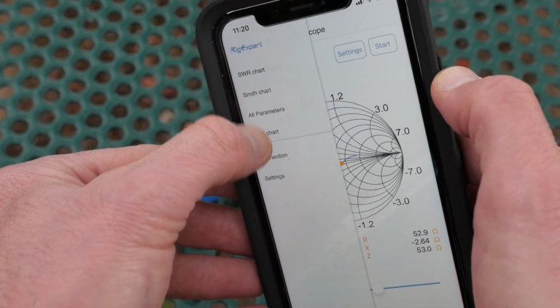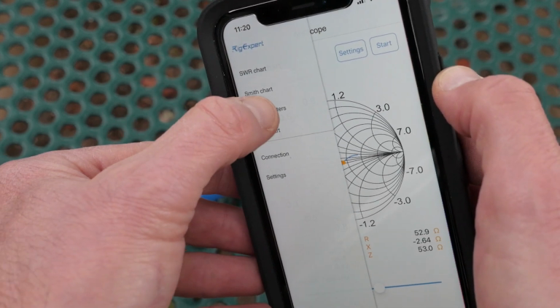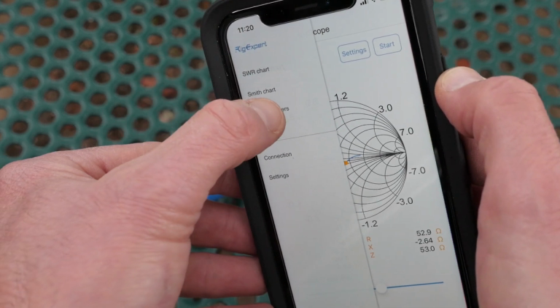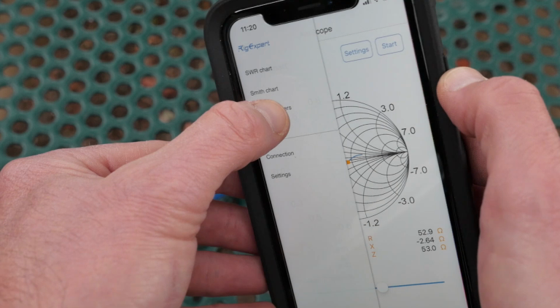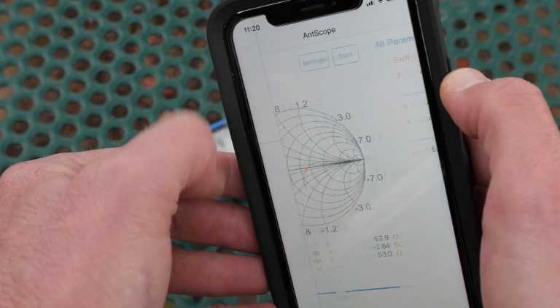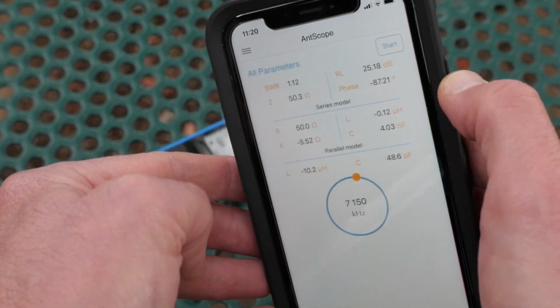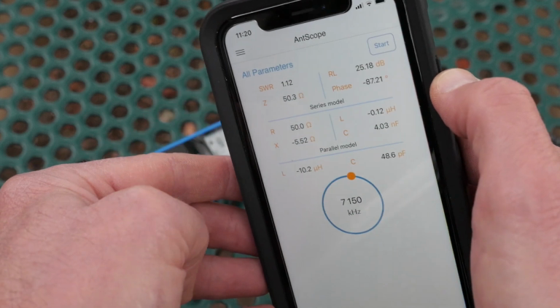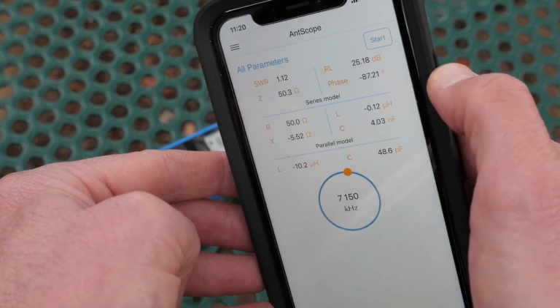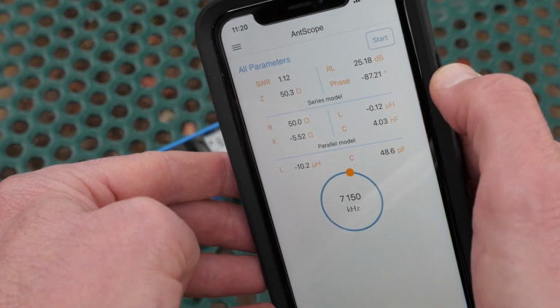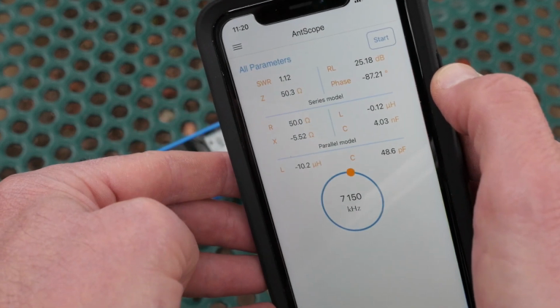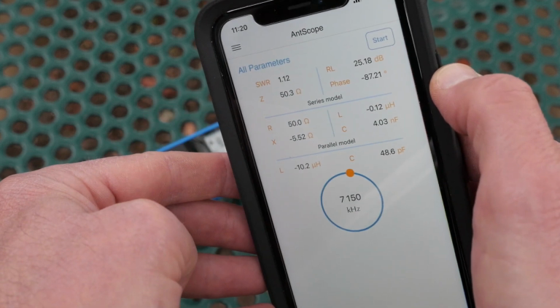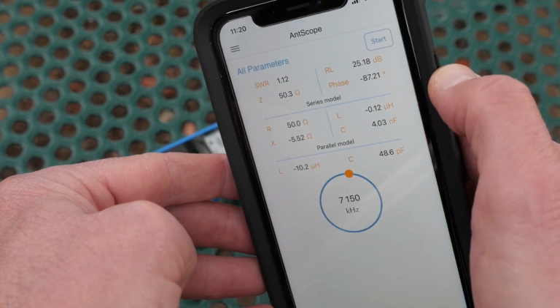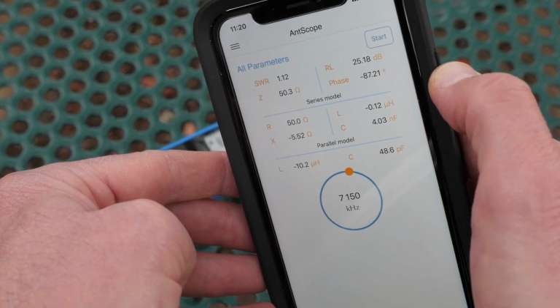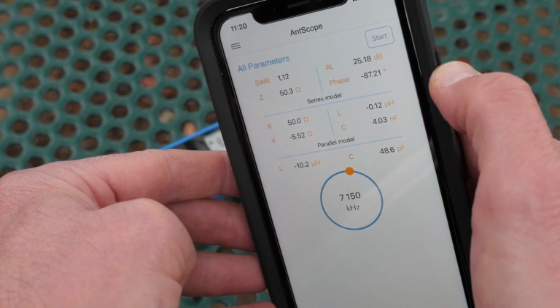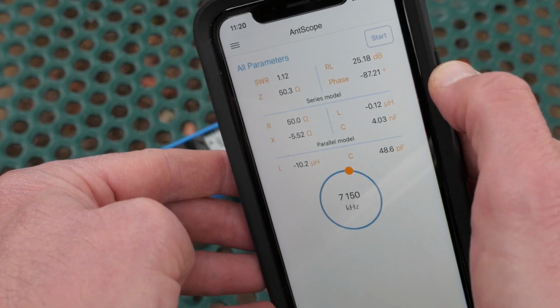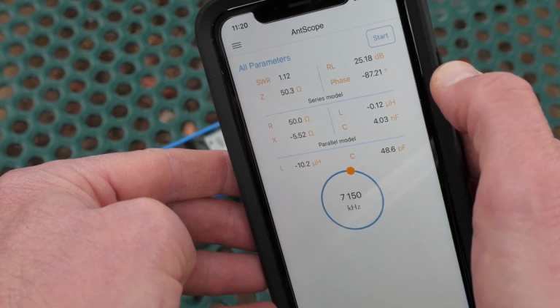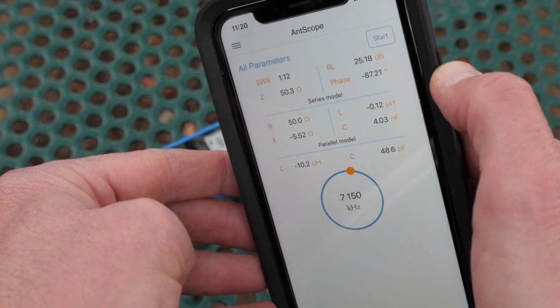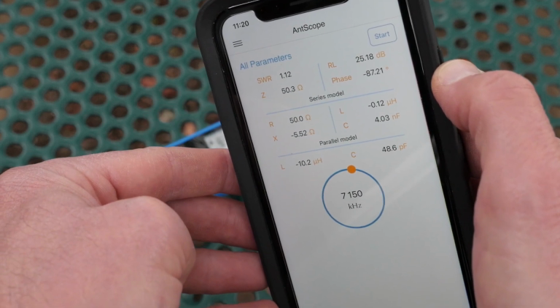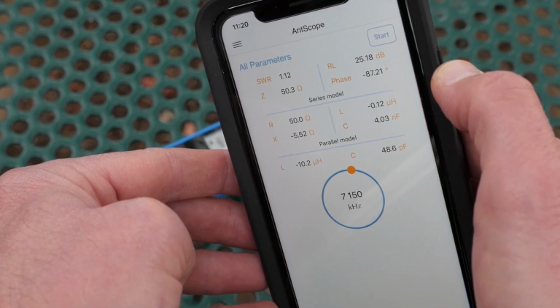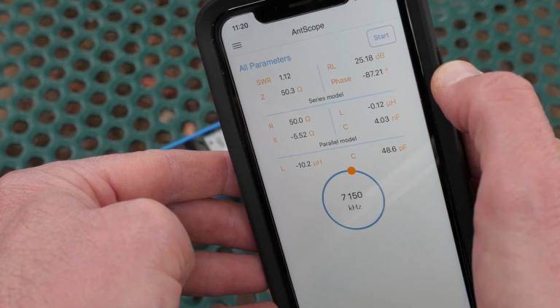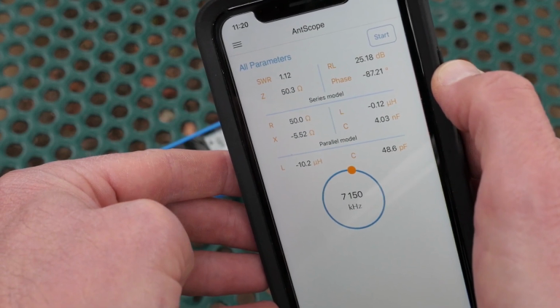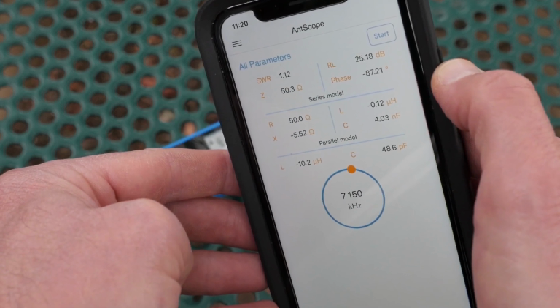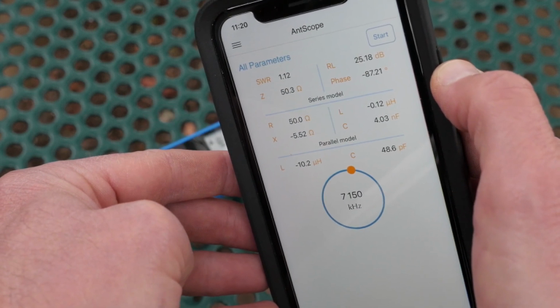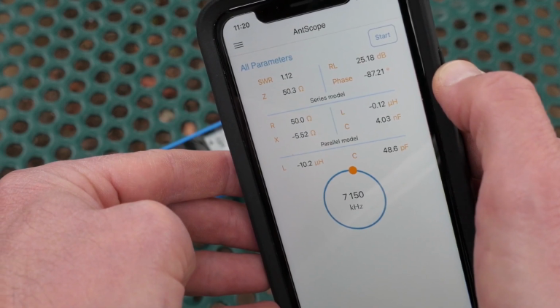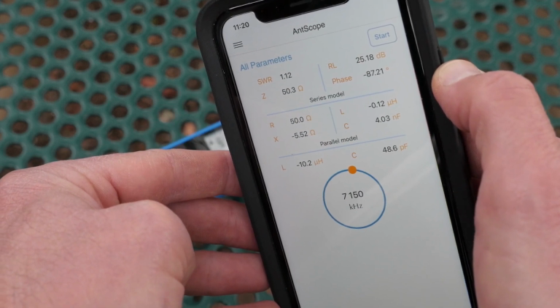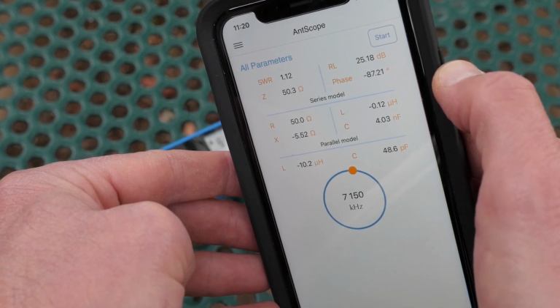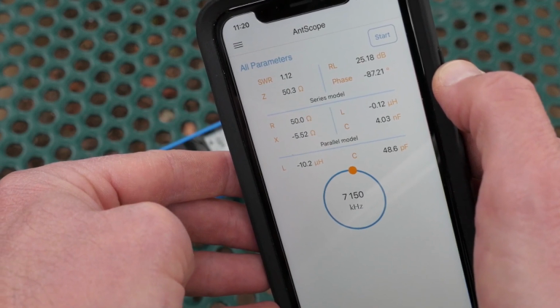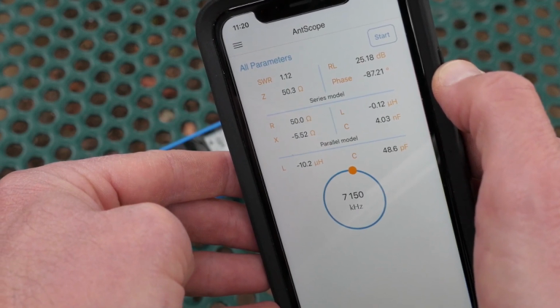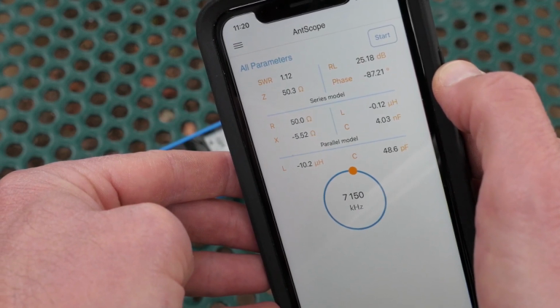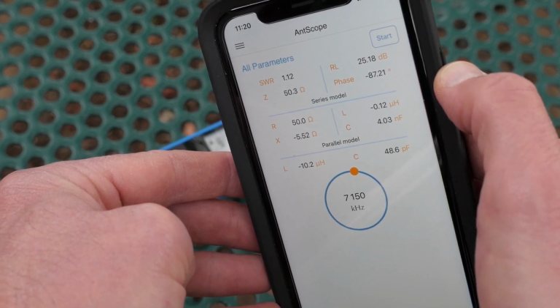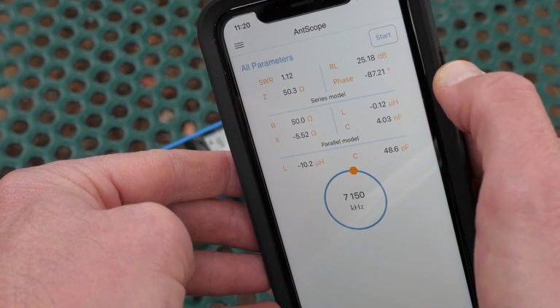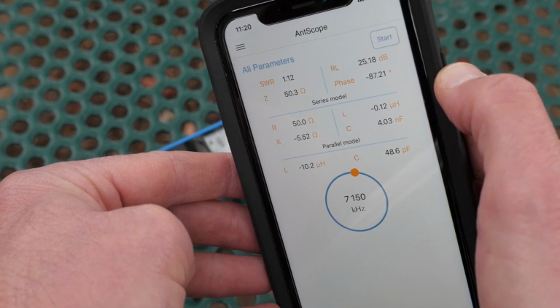So the Stick is more than just an antenna analyzer — it's a full-featured vector network analyzer.